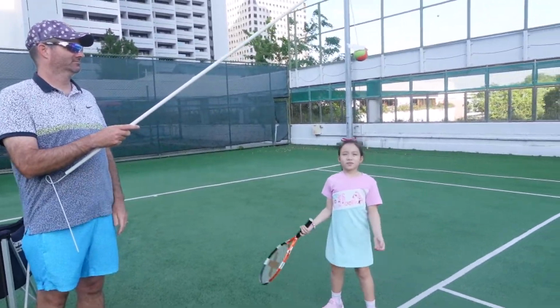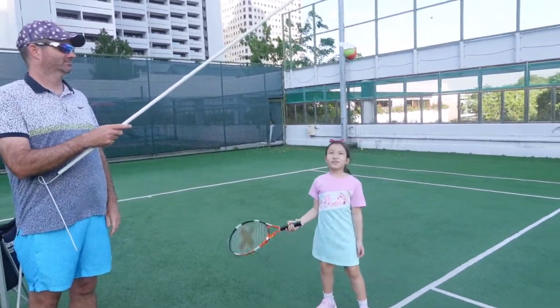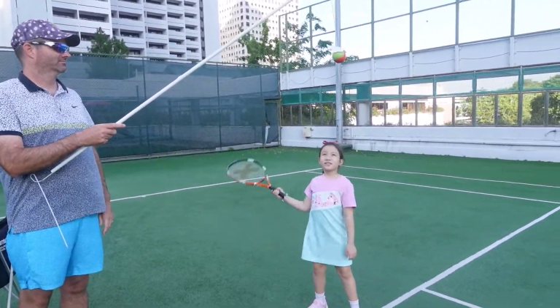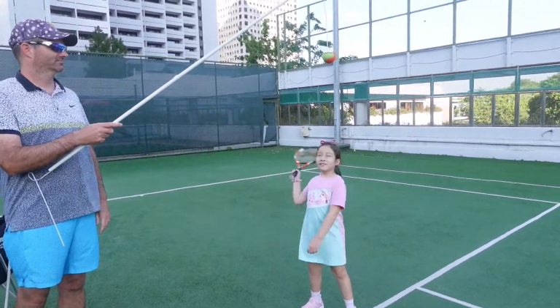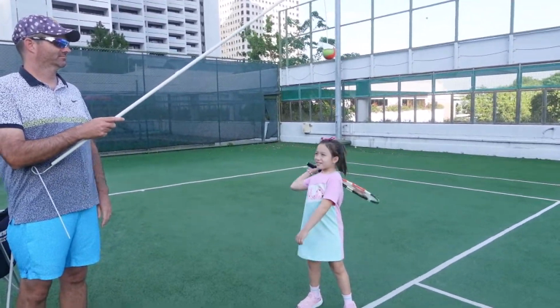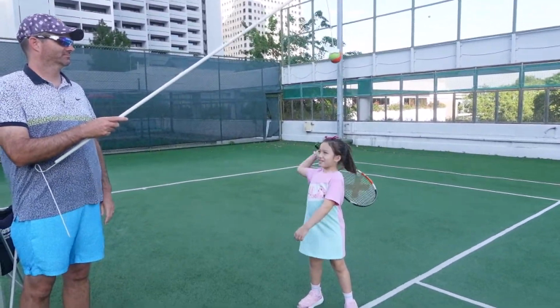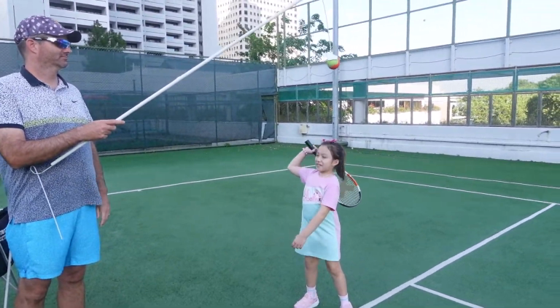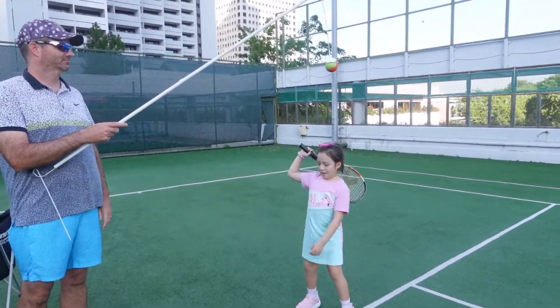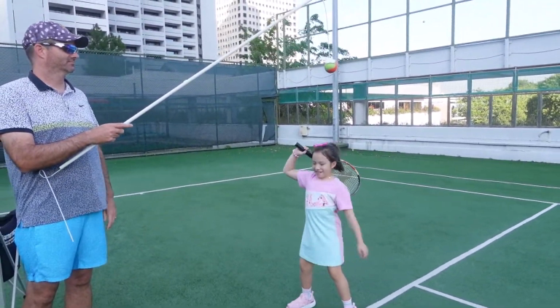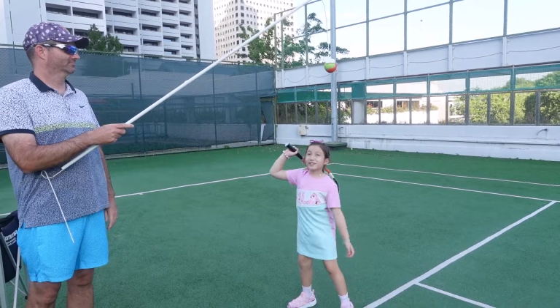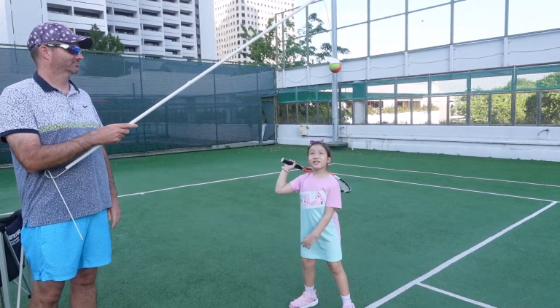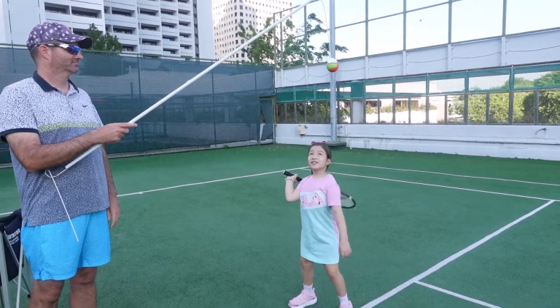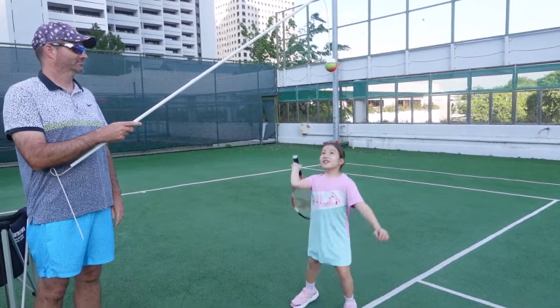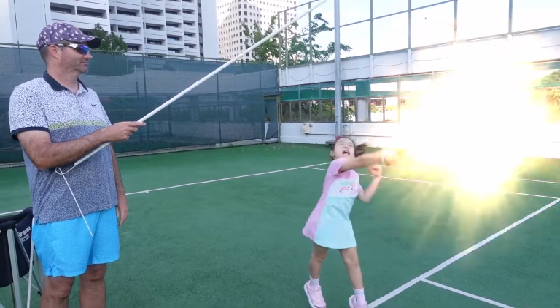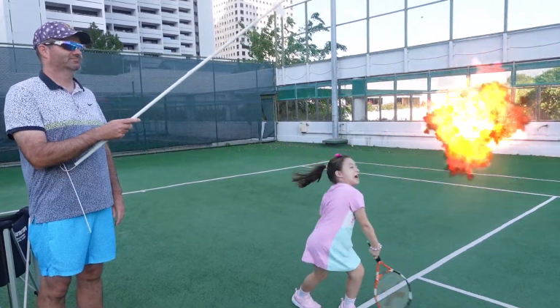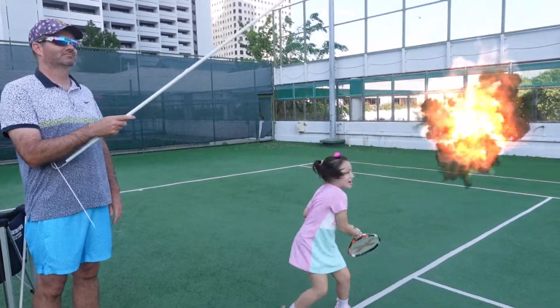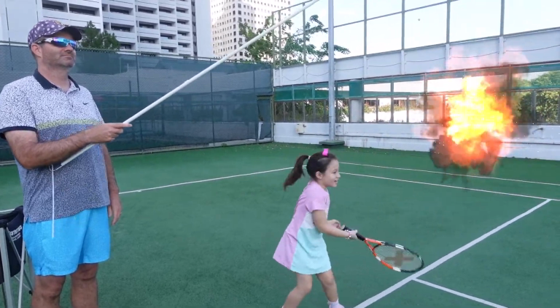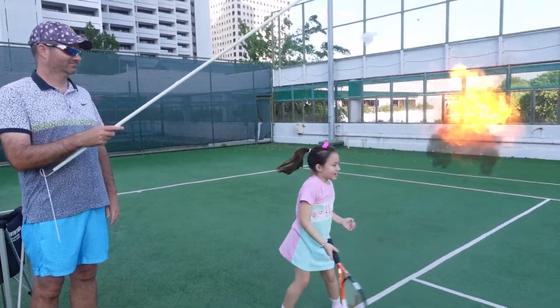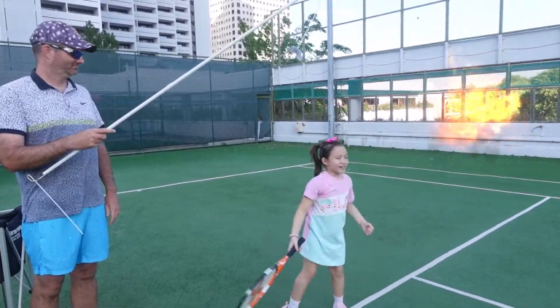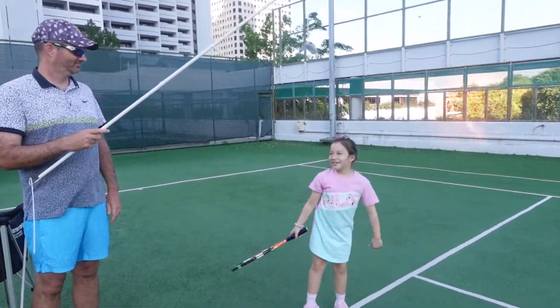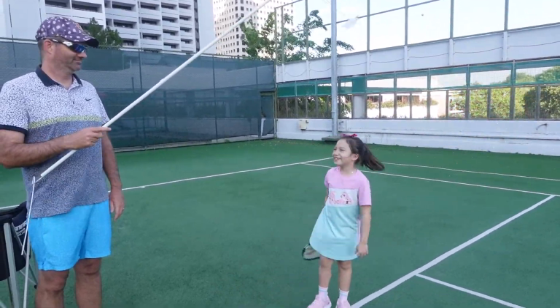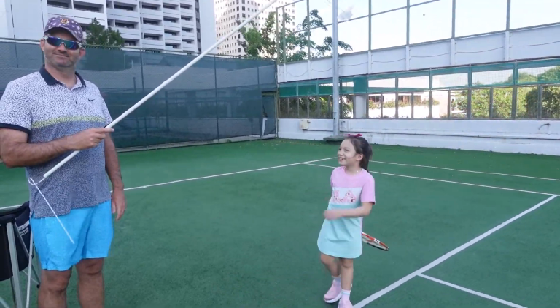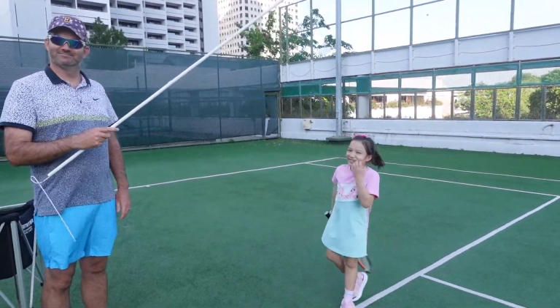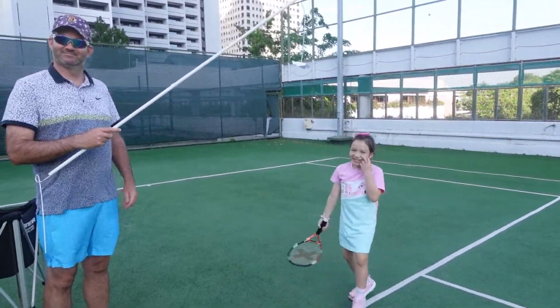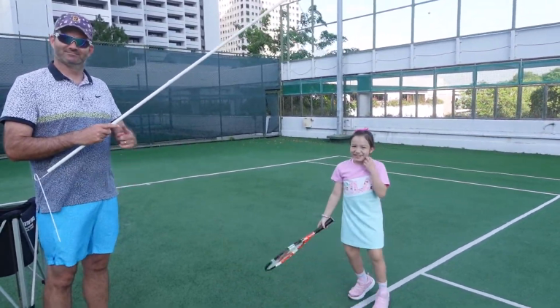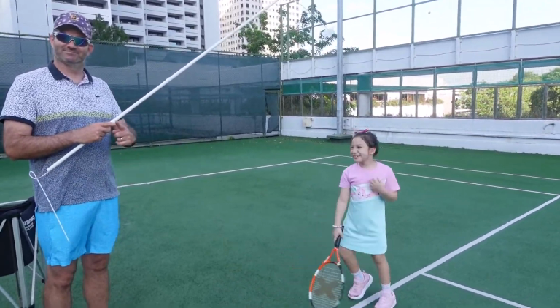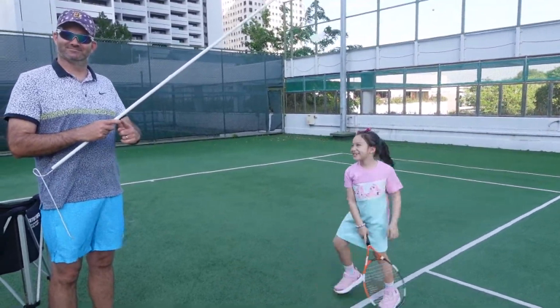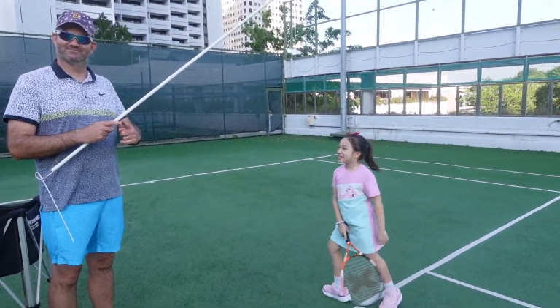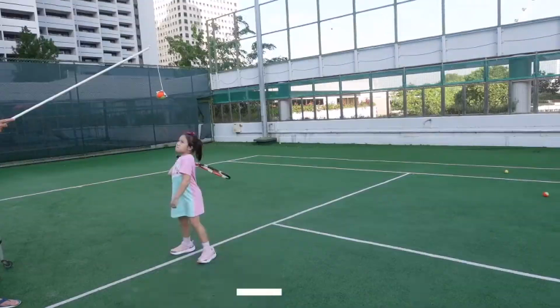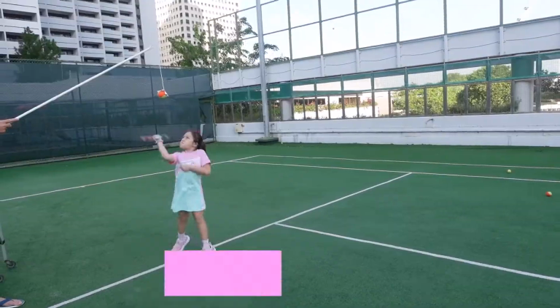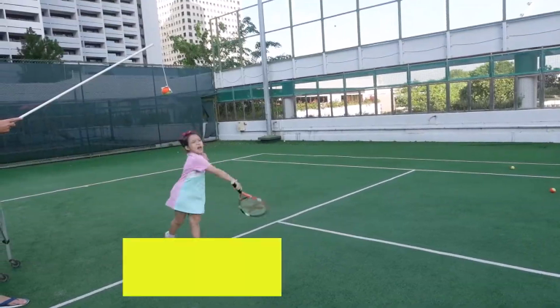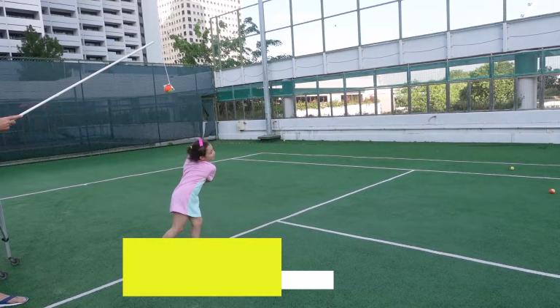From the backpack position we try to reach as high as possible to make contact with the ball and then BANG!